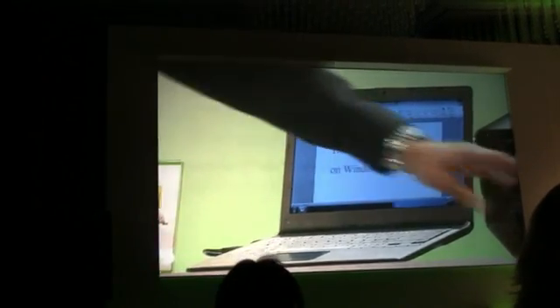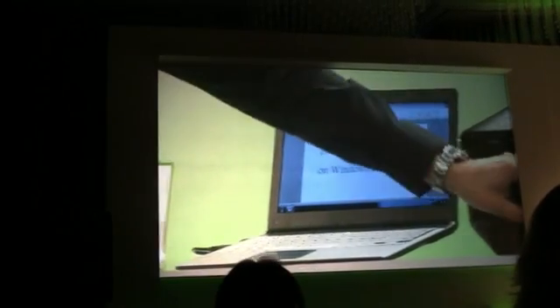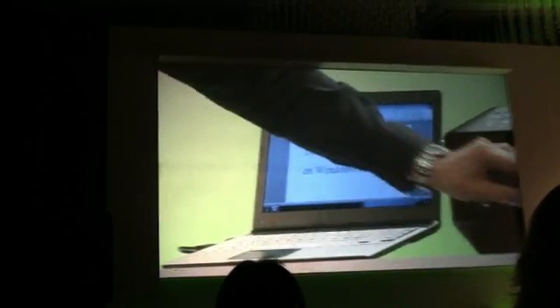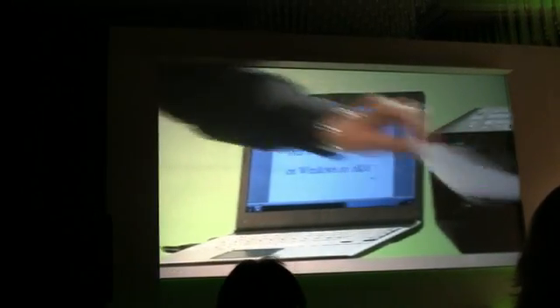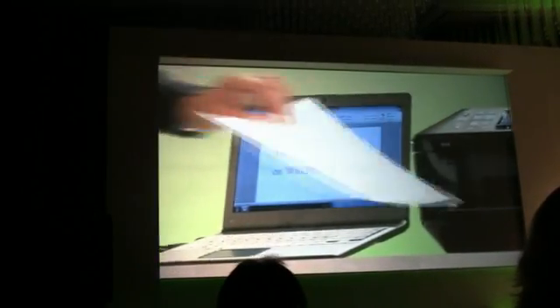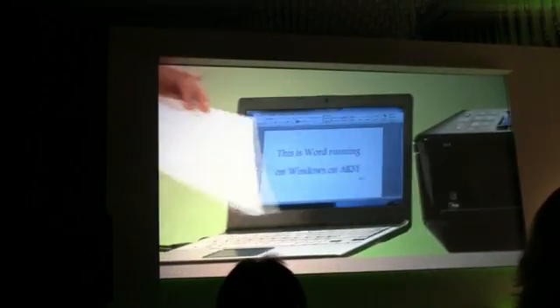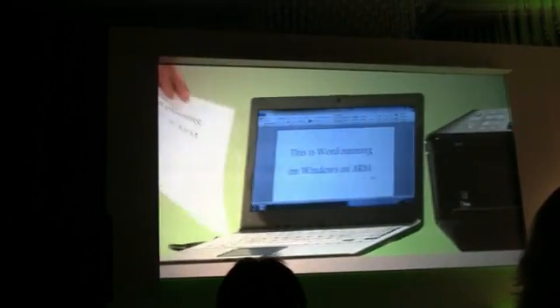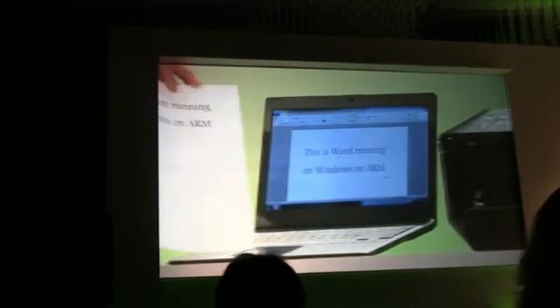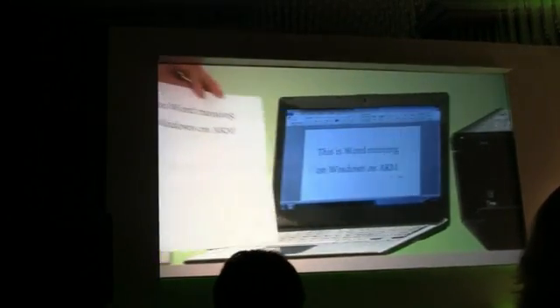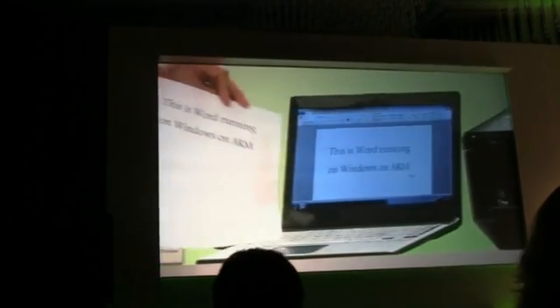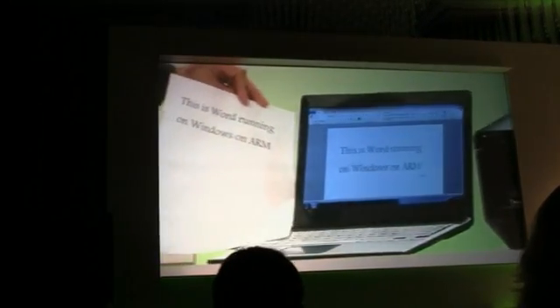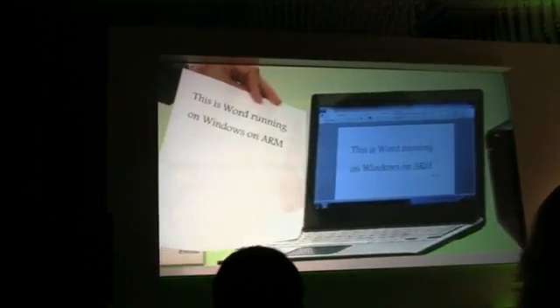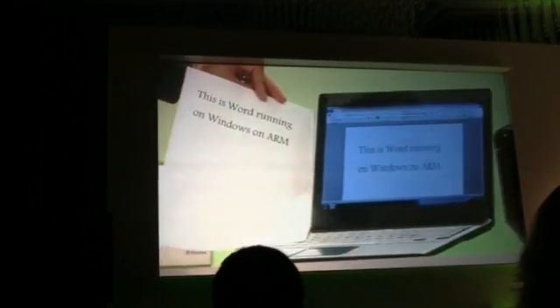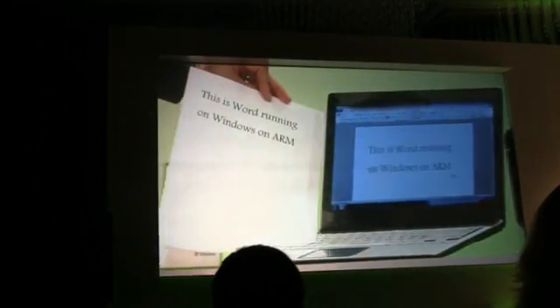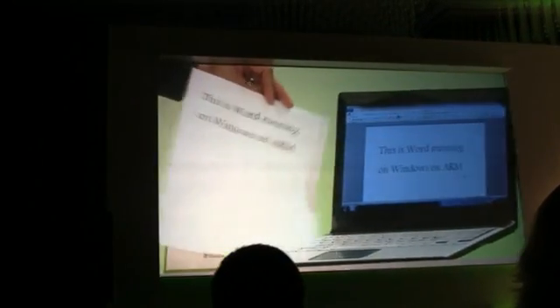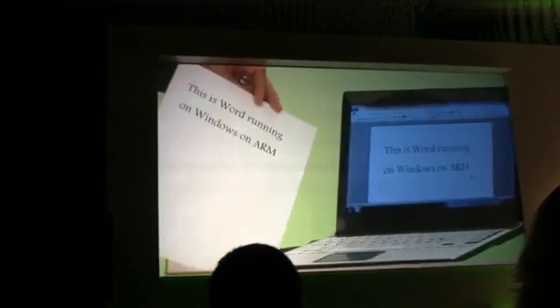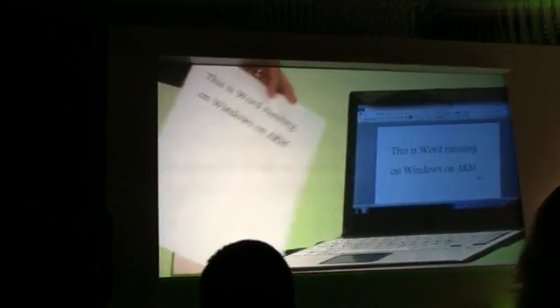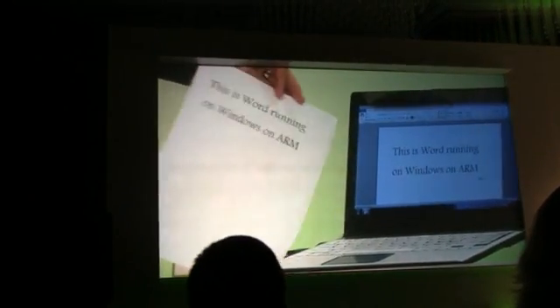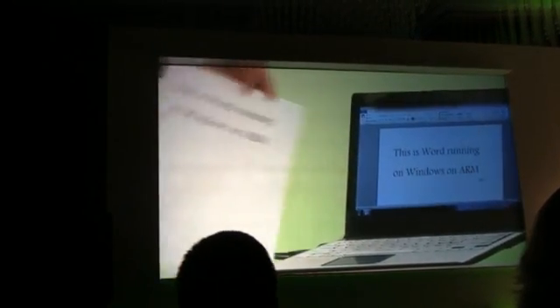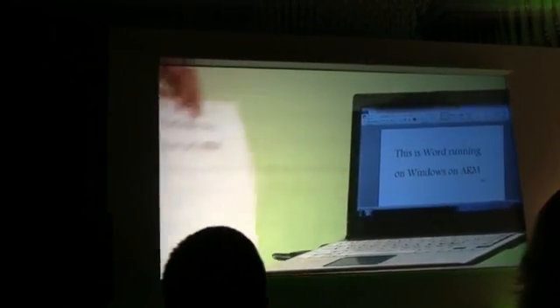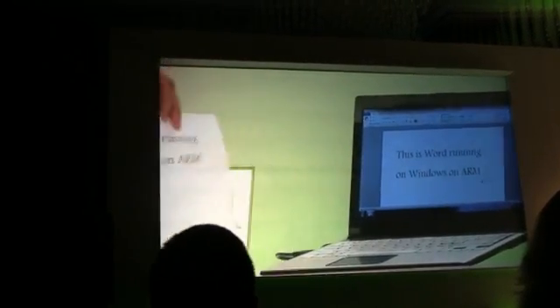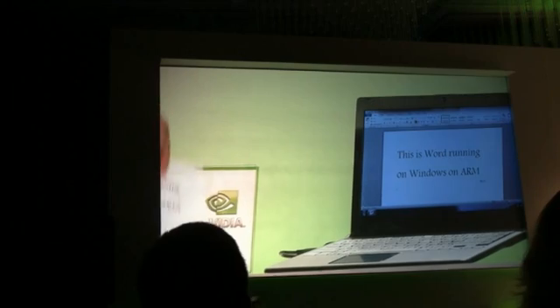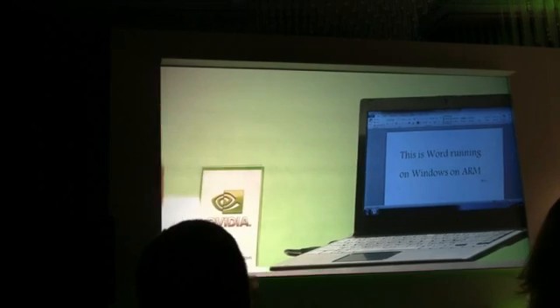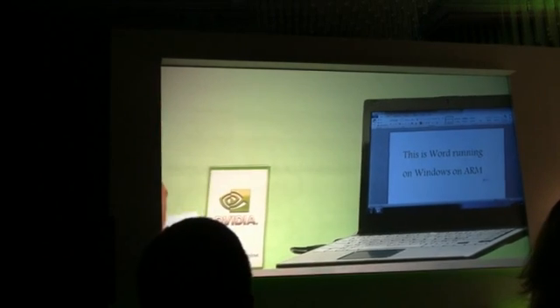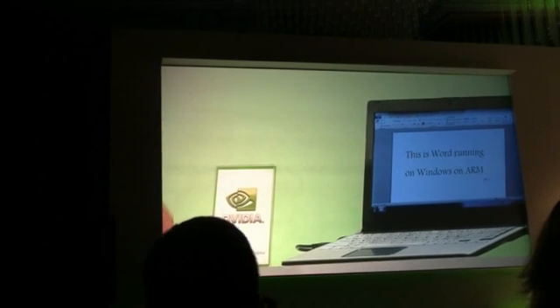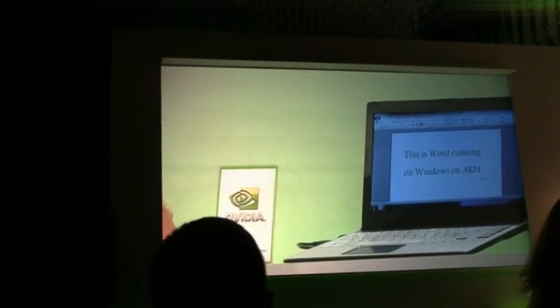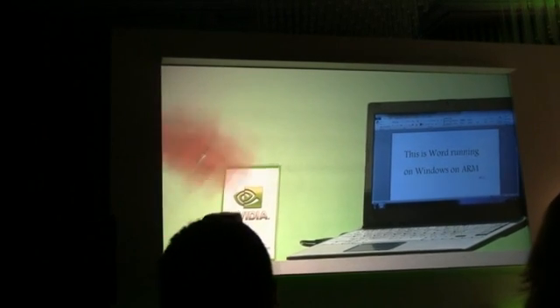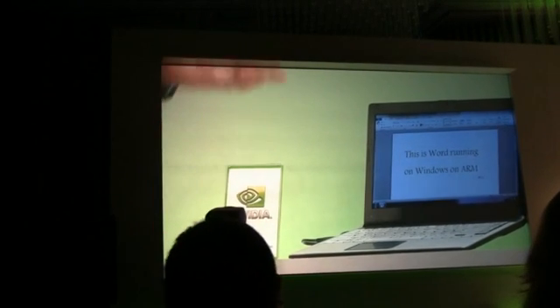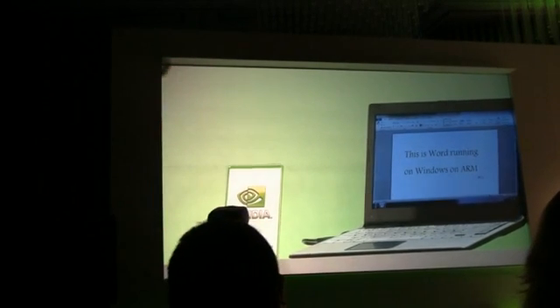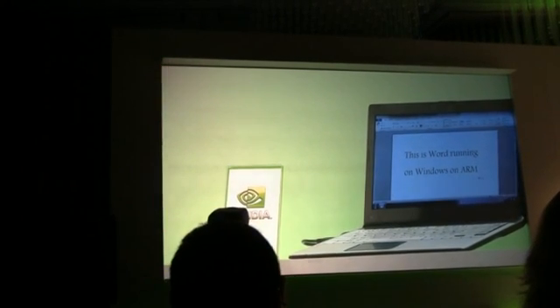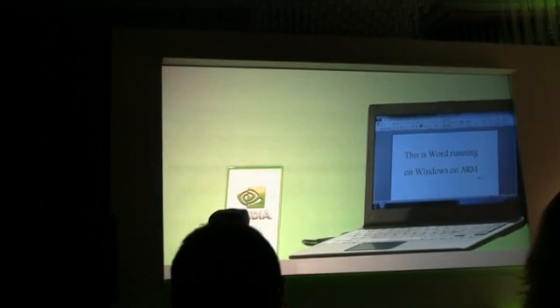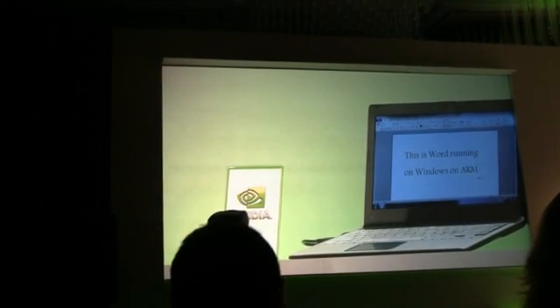You can see it printed, of course, as you would expect. It's real Word running on ARM.